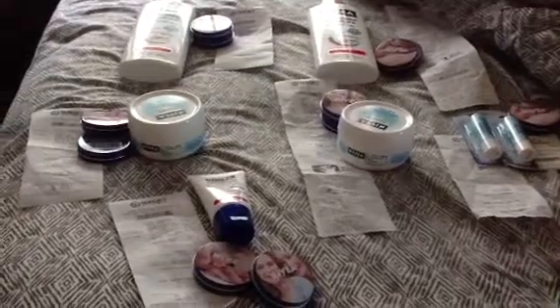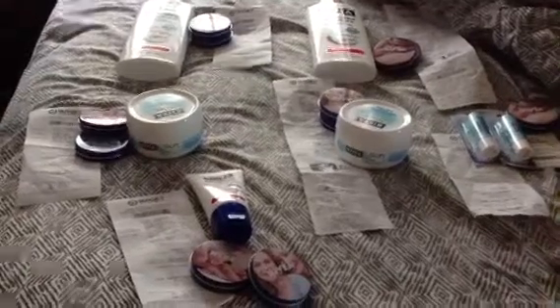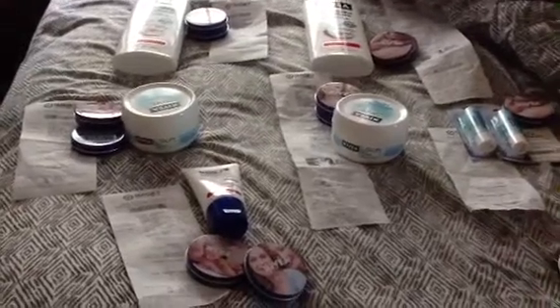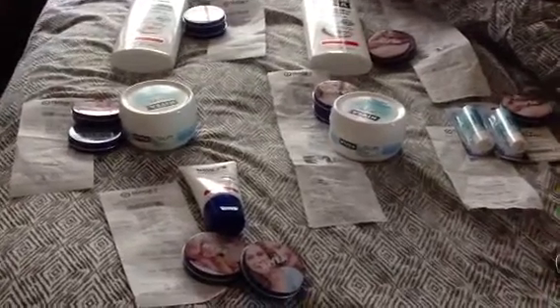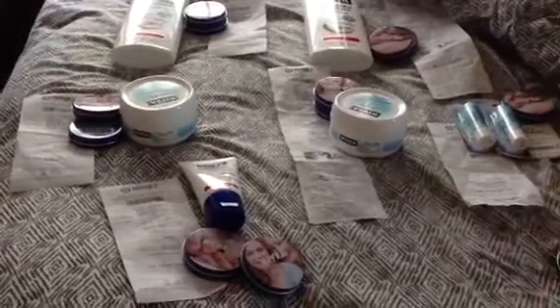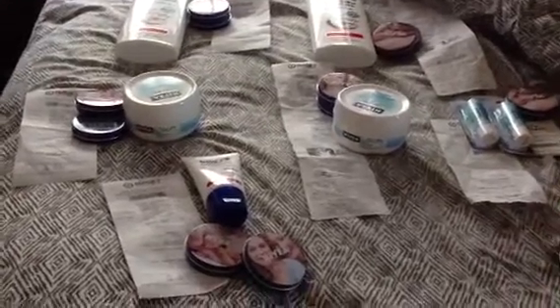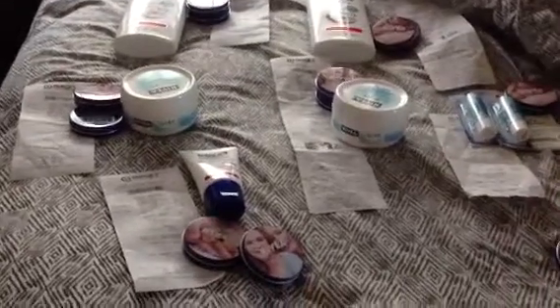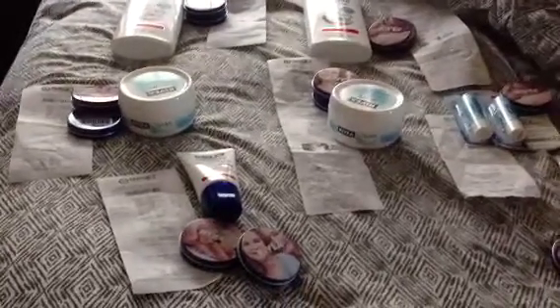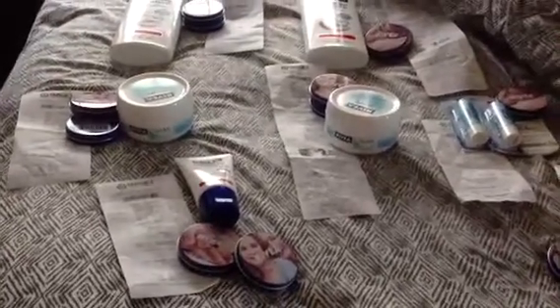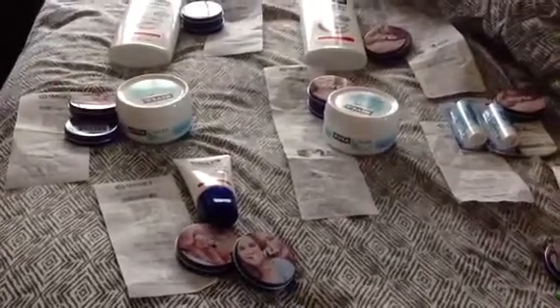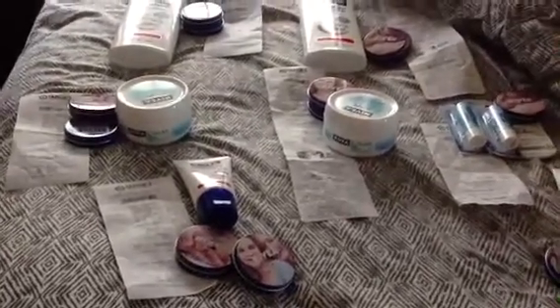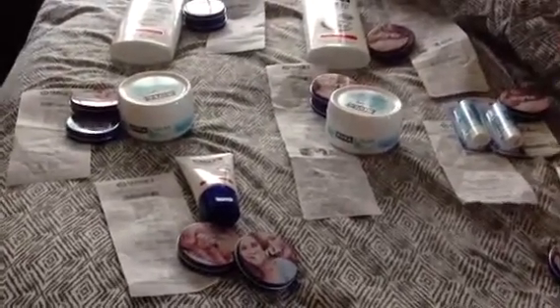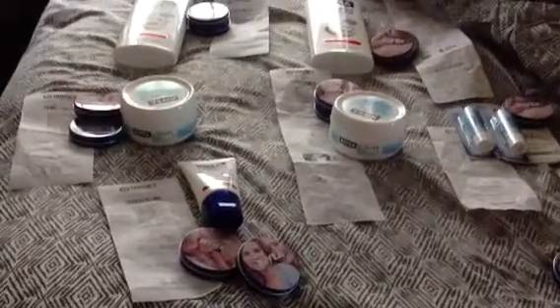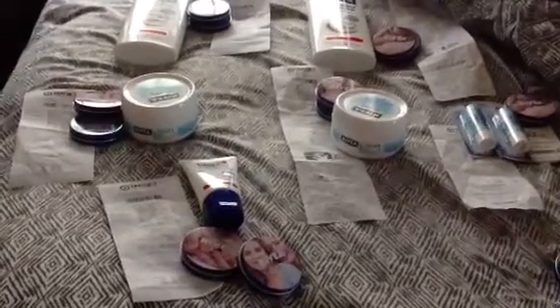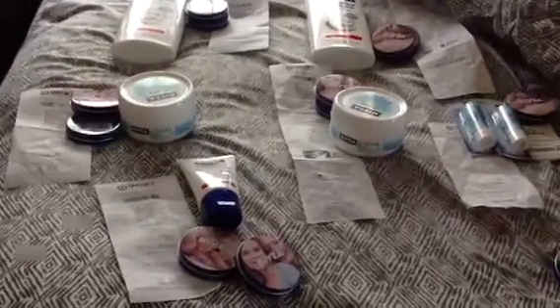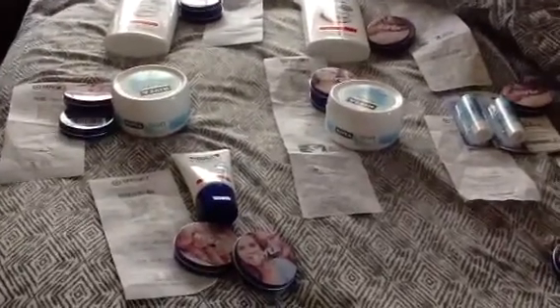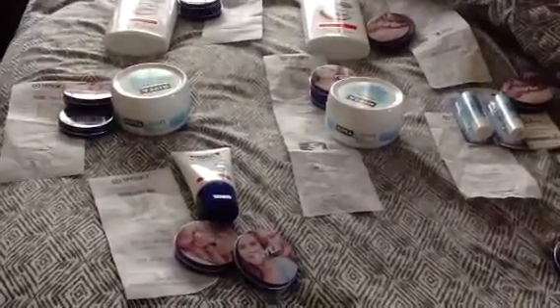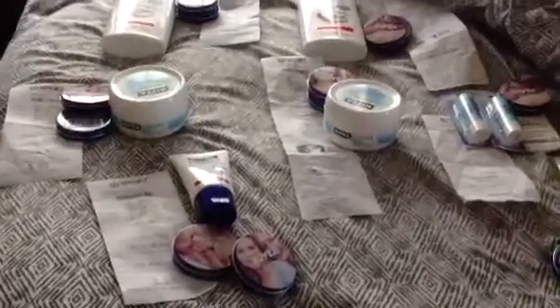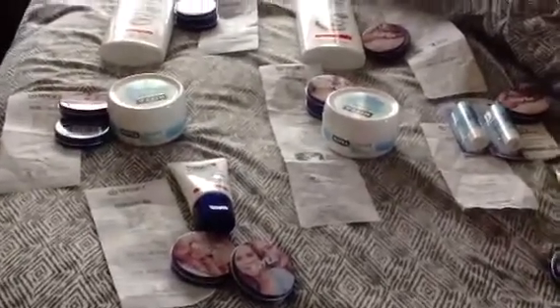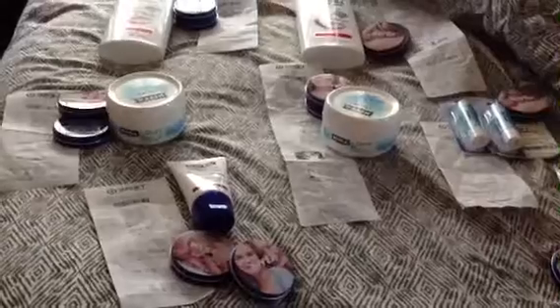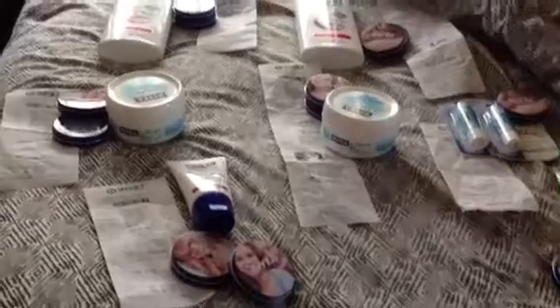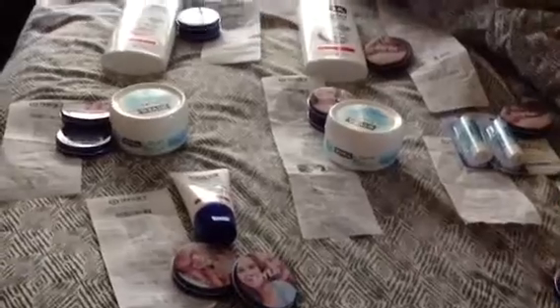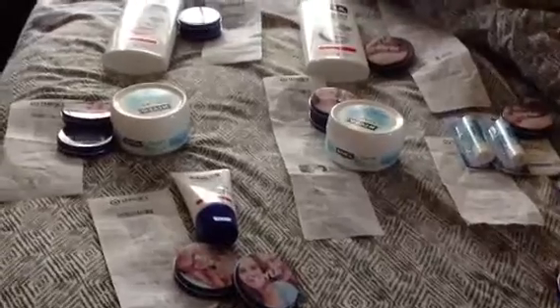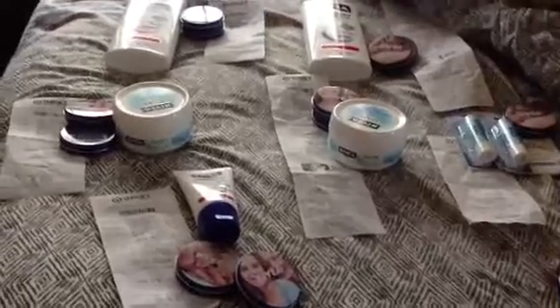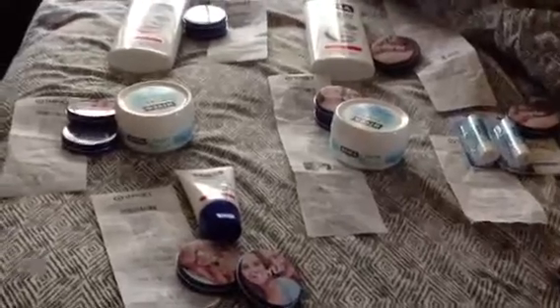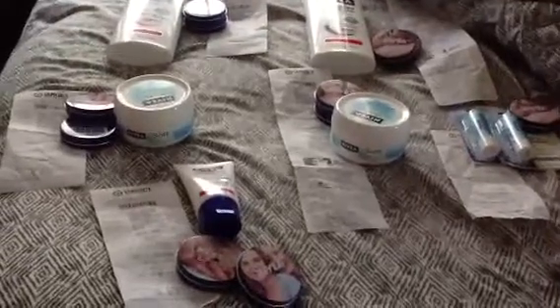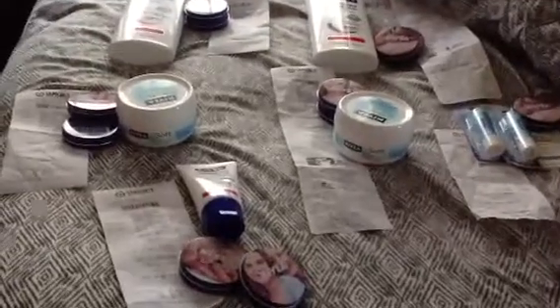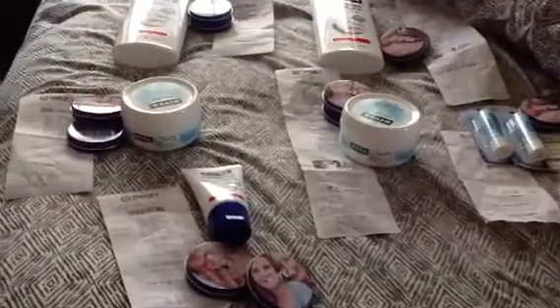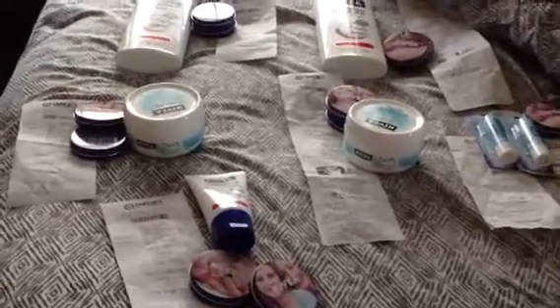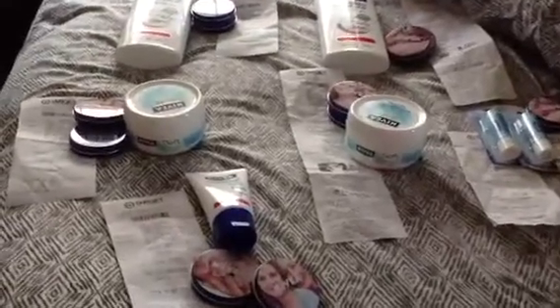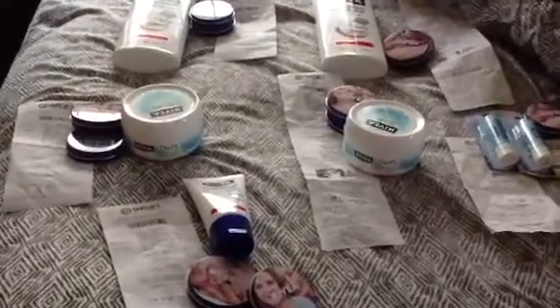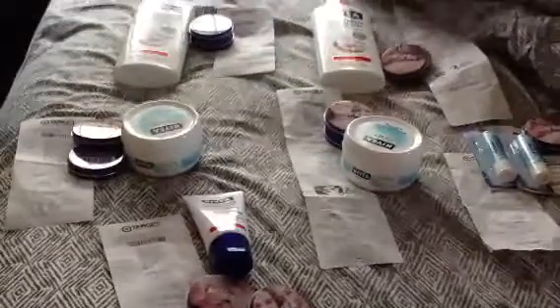Hey, what's up YouTube? How y'all doing? It's Jess Candy again with a quick haul. As you can see, this is my Target haul.